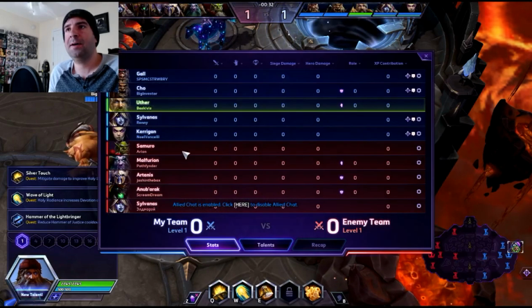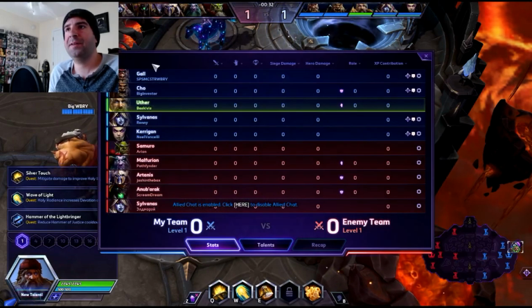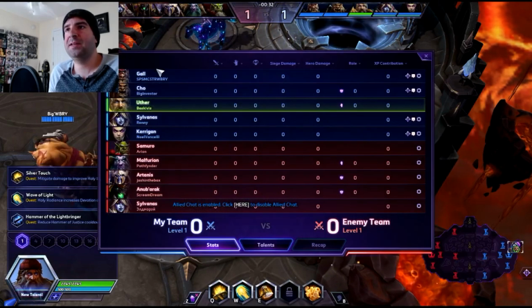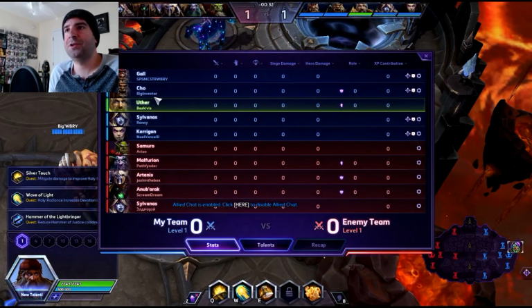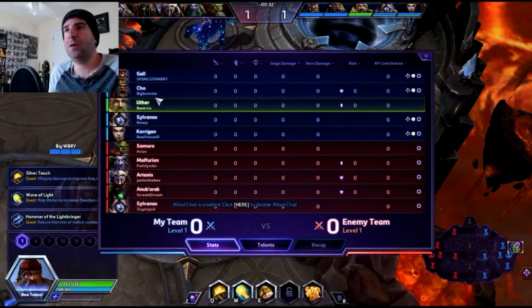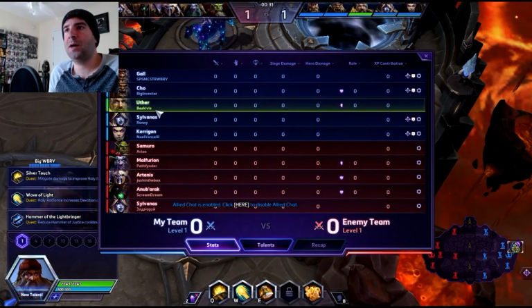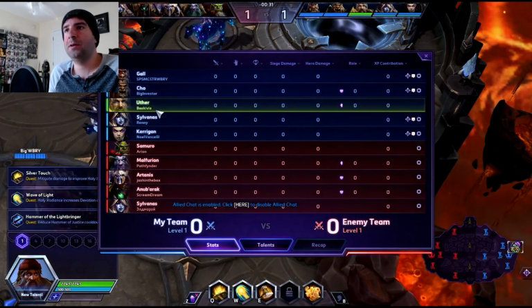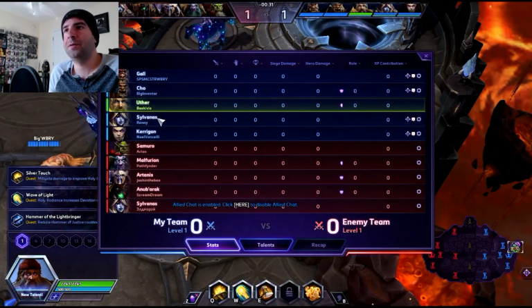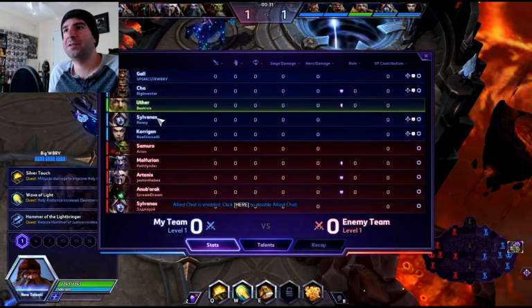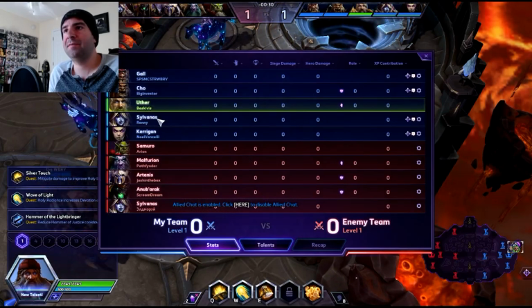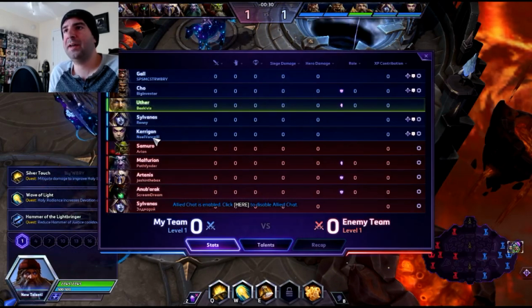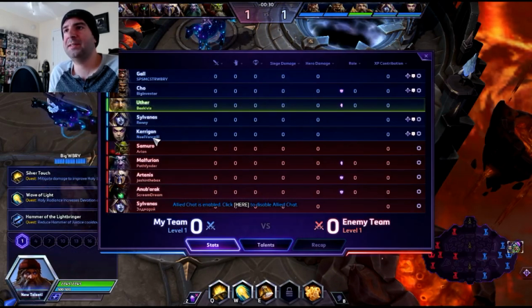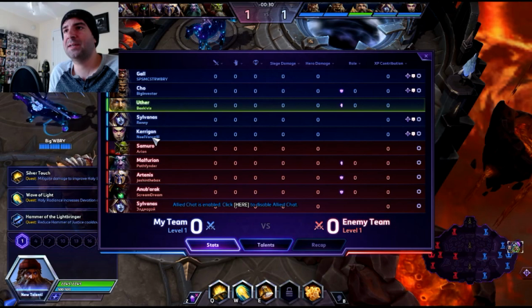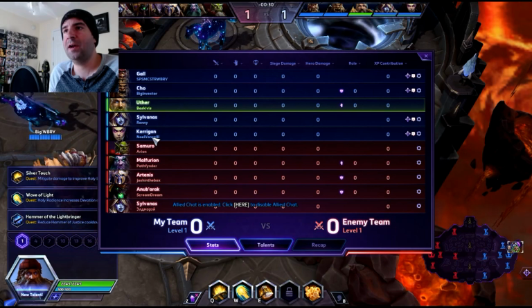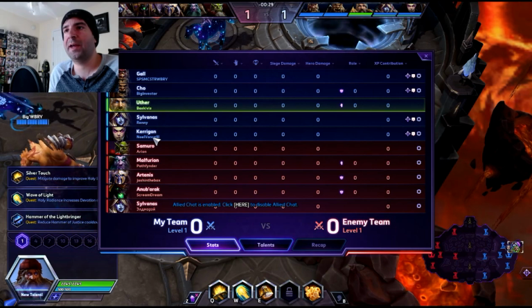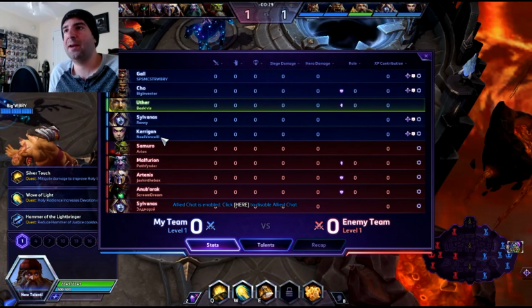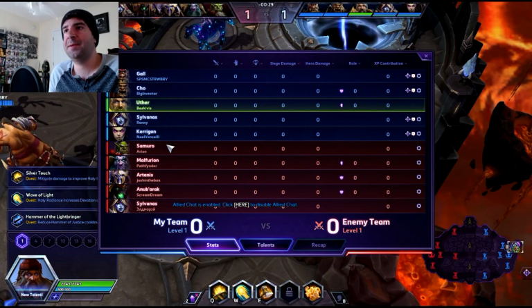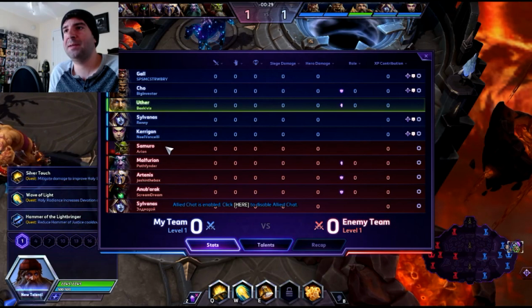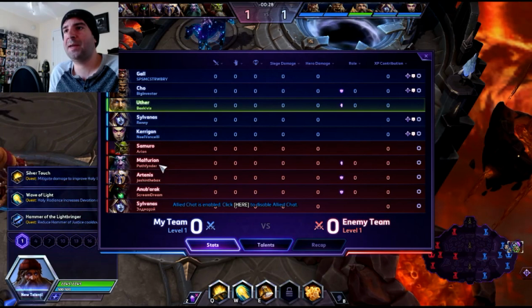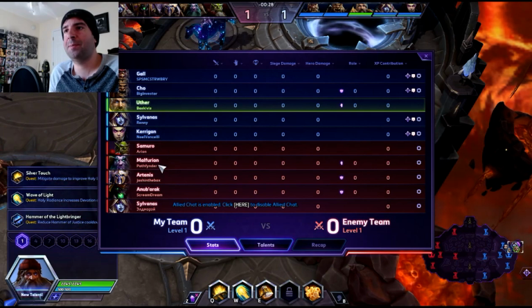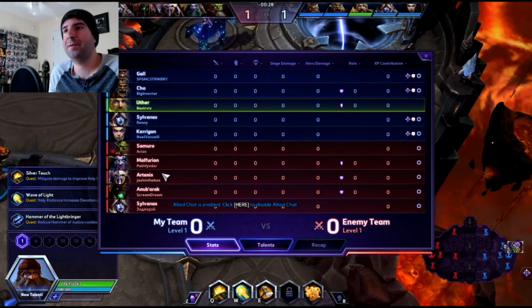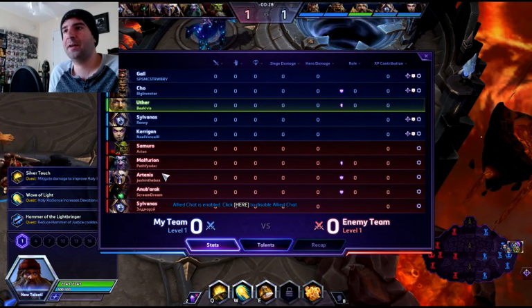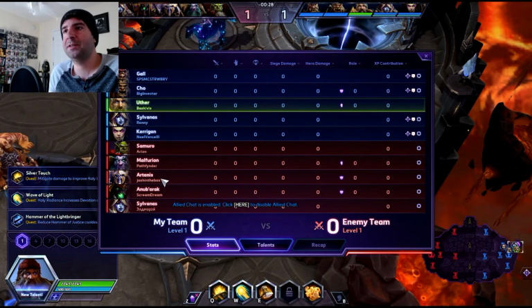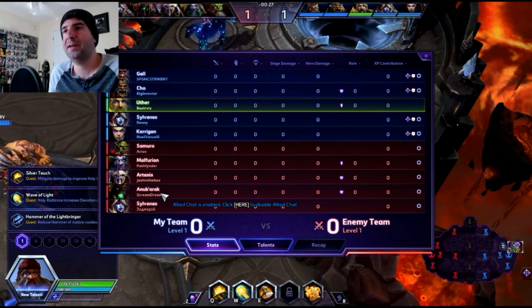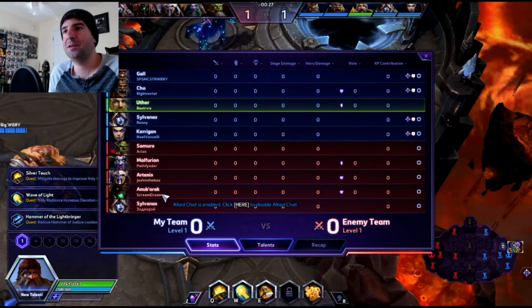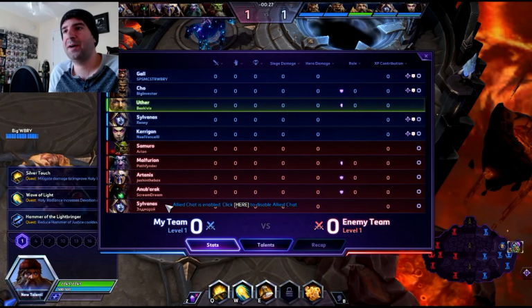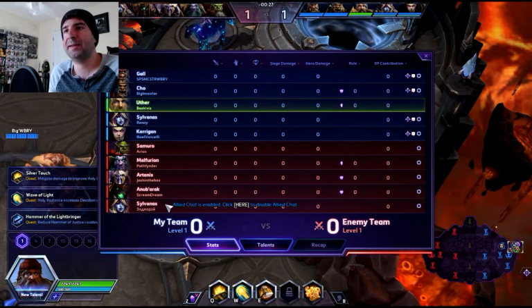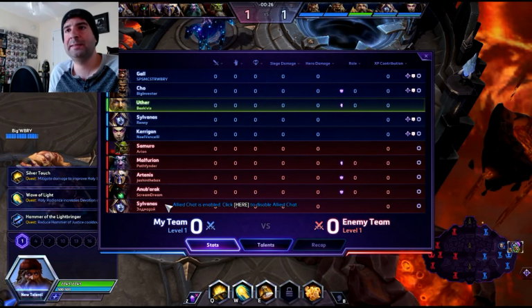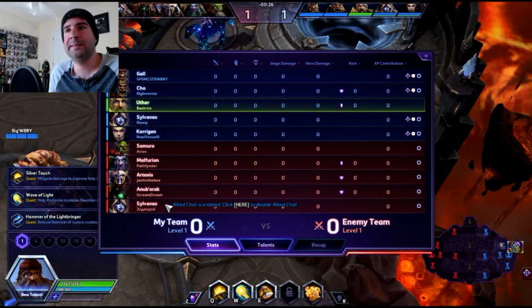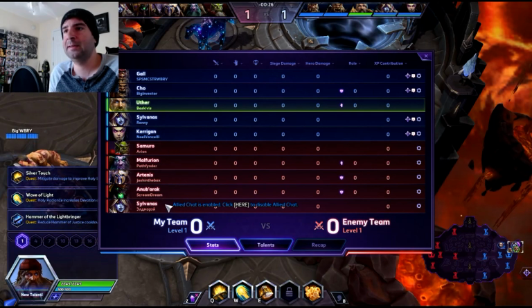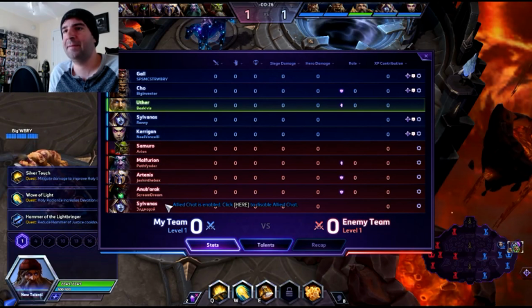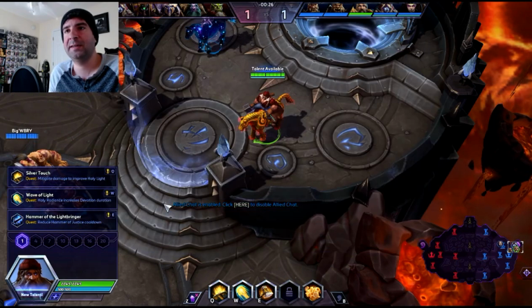Our friendly team: Cho'Gall, Uther, Sylvanas, Kerrigan. Enemy team: Samuro, Alphurion, Artanis, Anubarak, and Sylvanas.